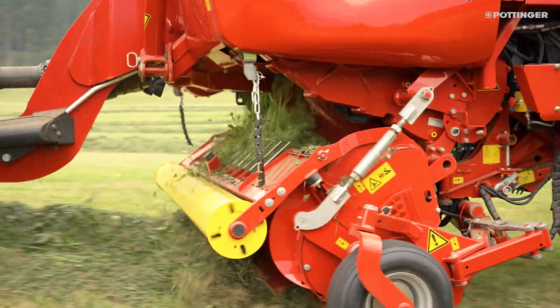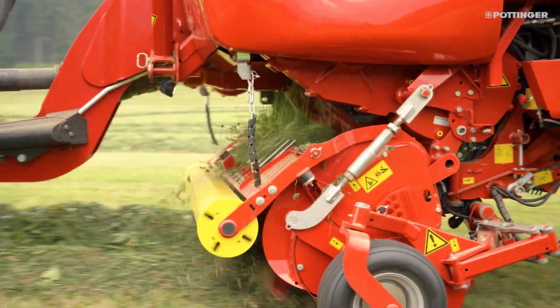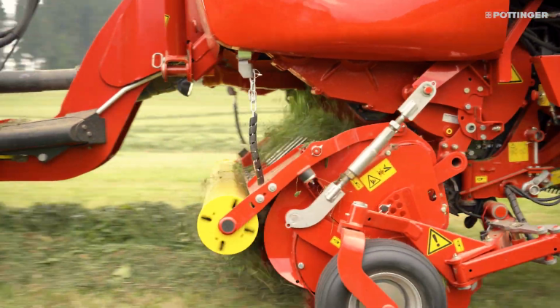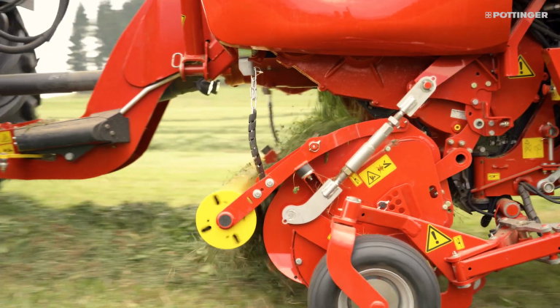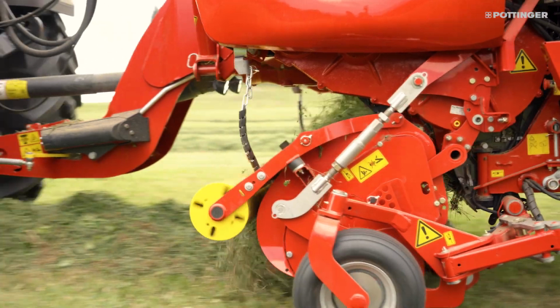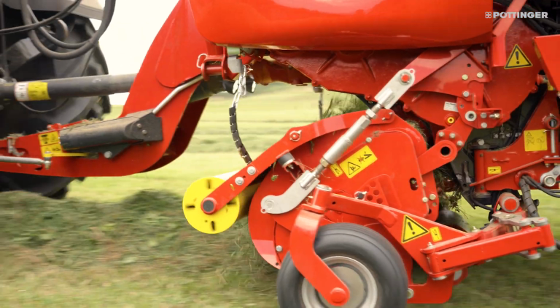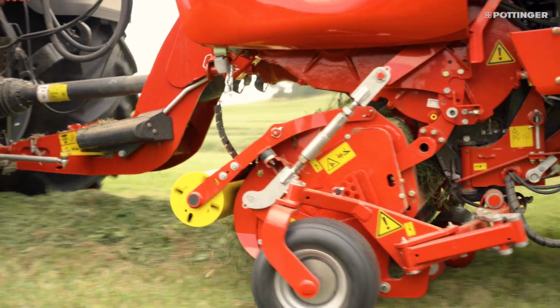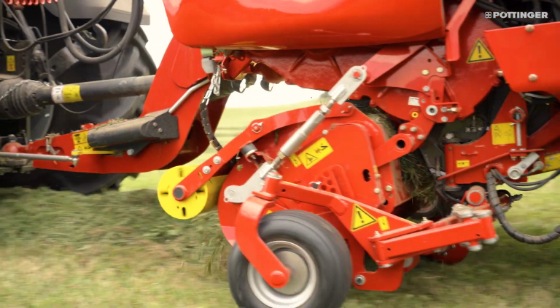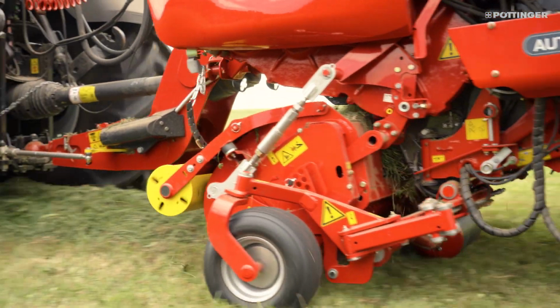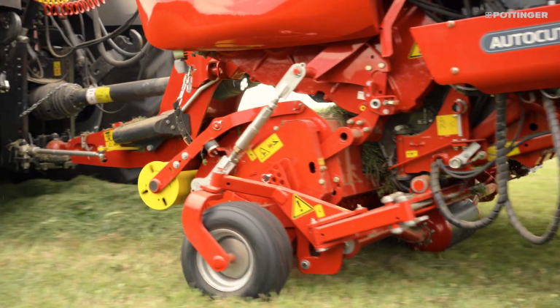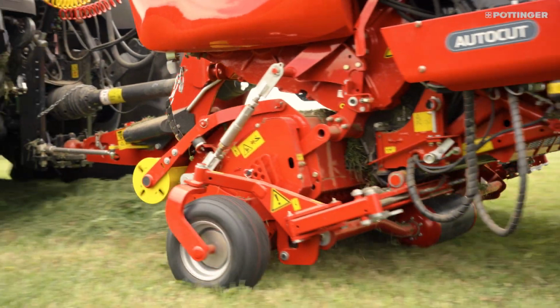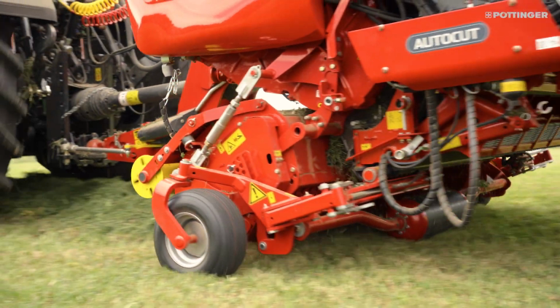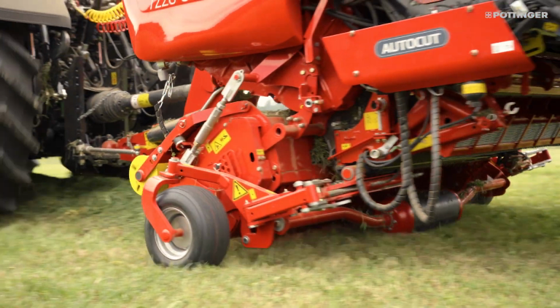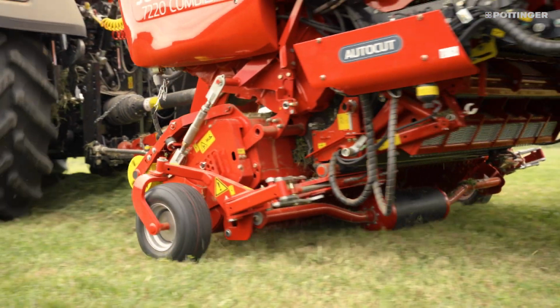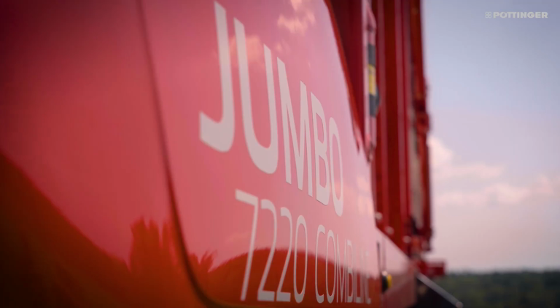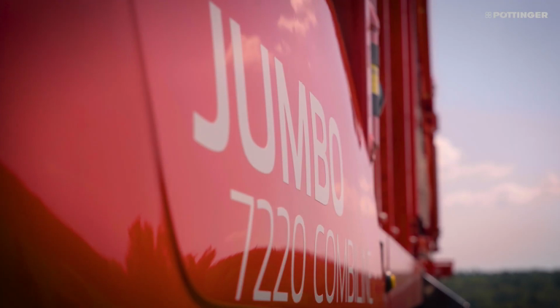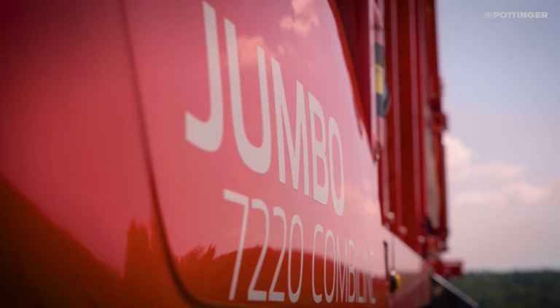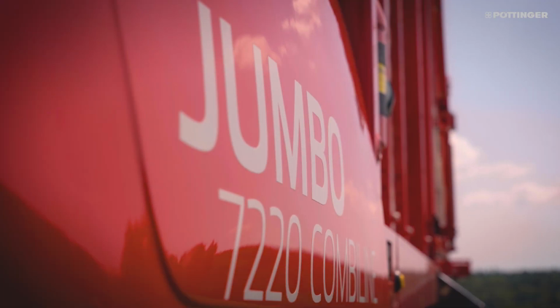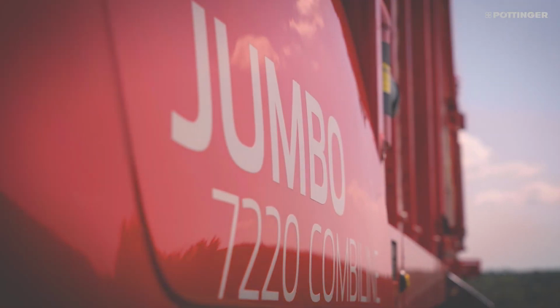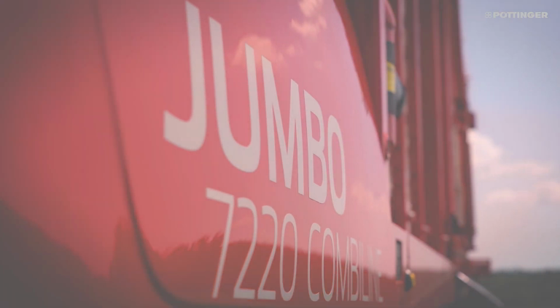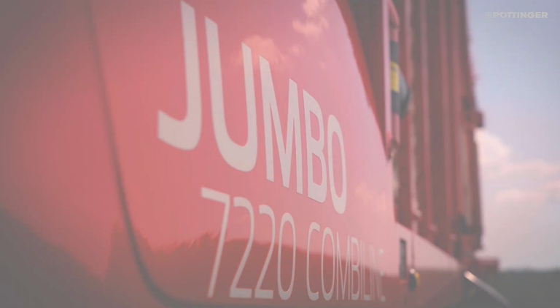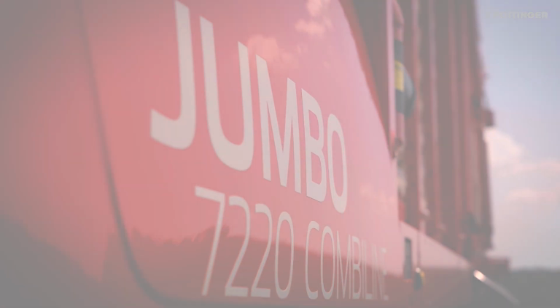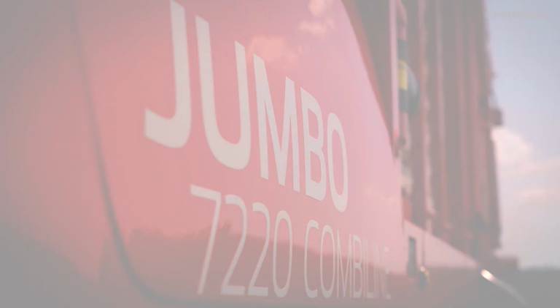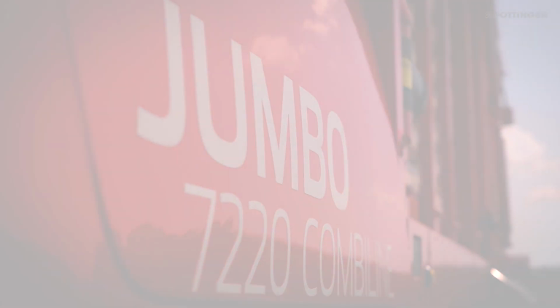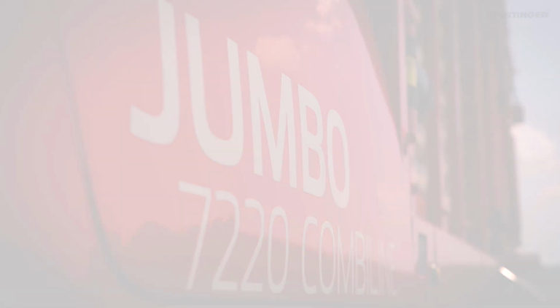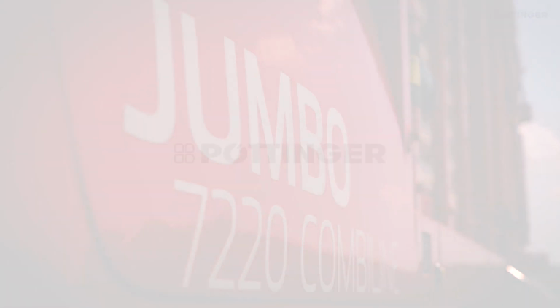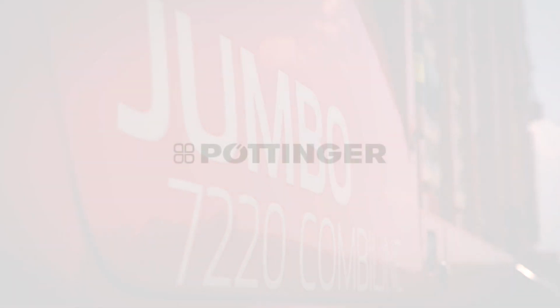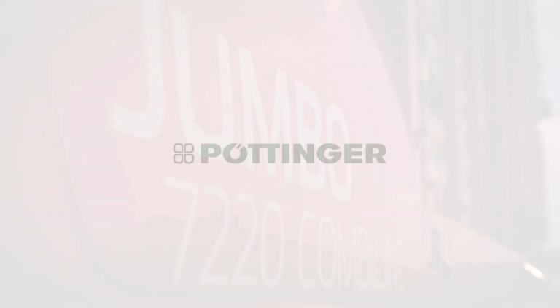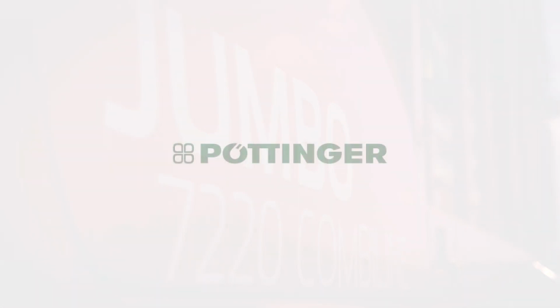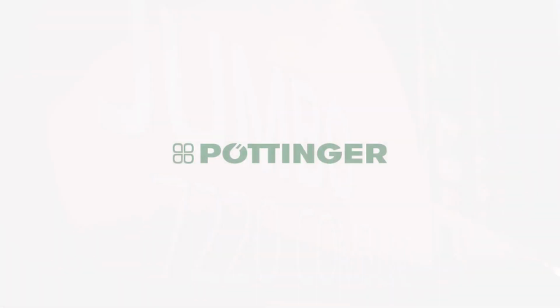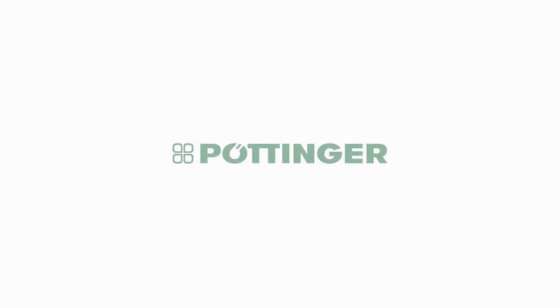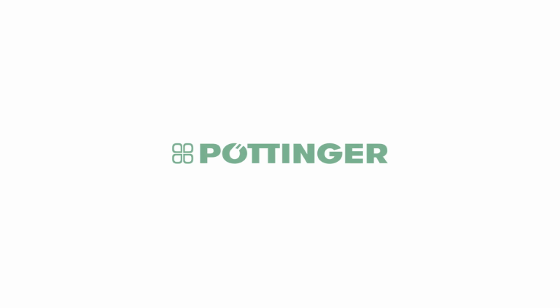Maximum output, efficiency and power — the new Jumbo Combiline.